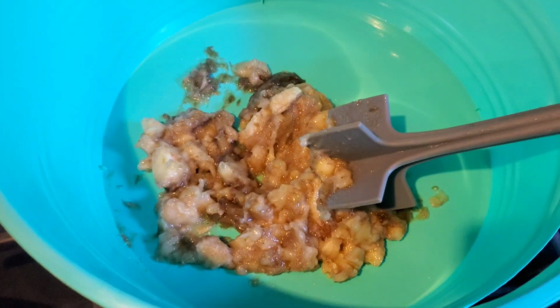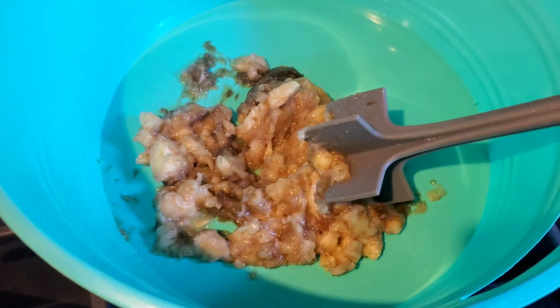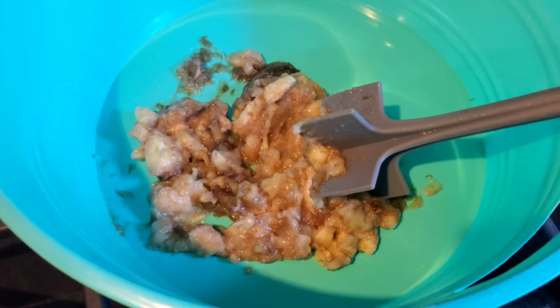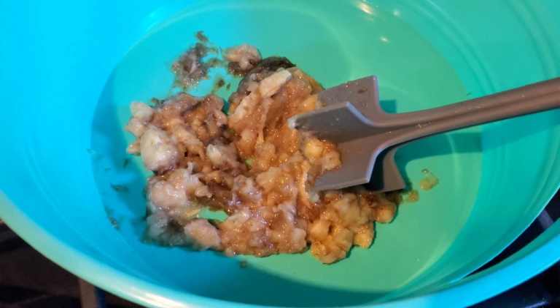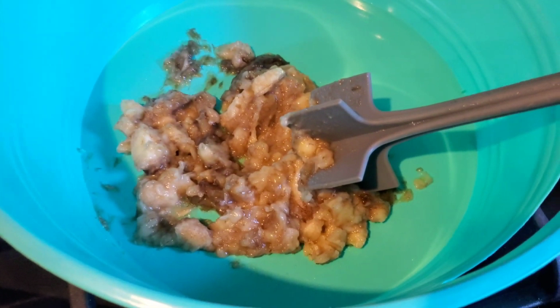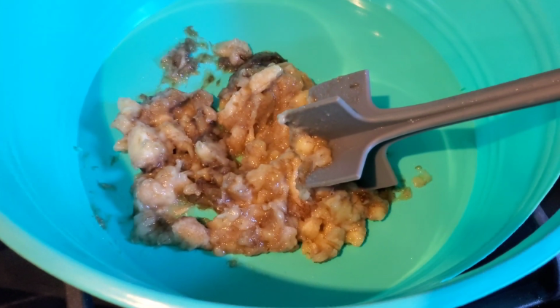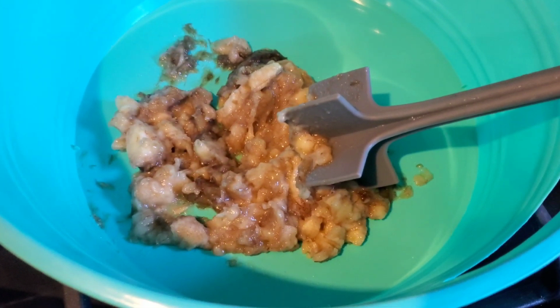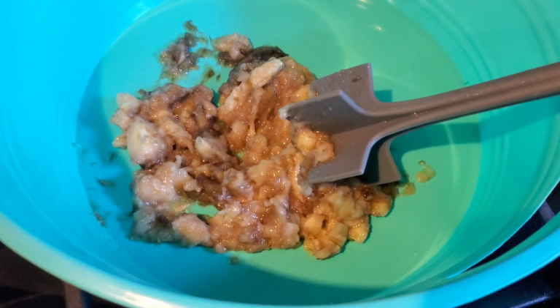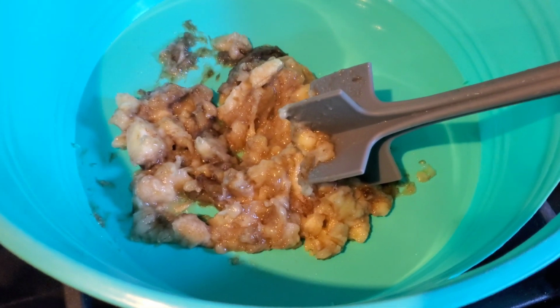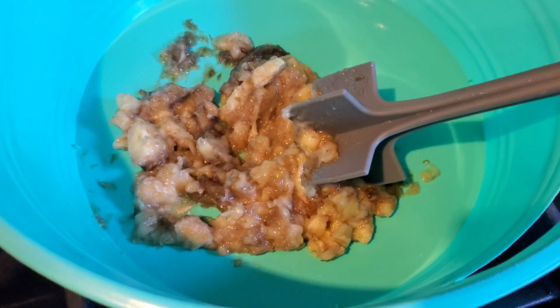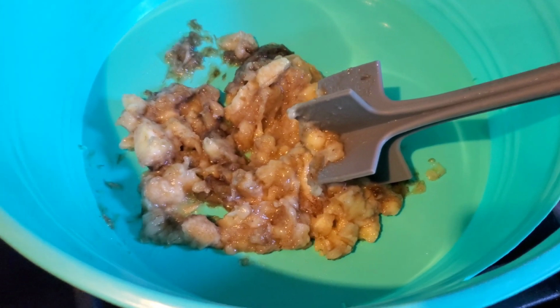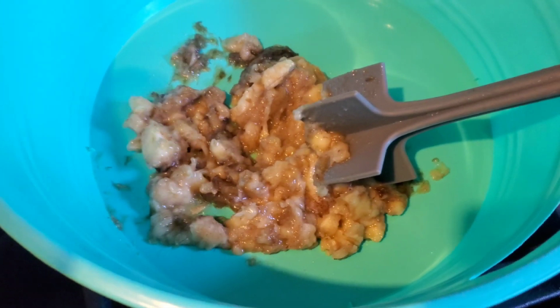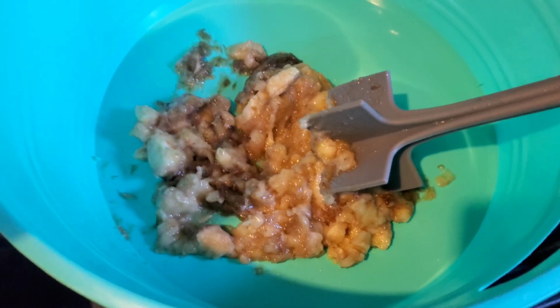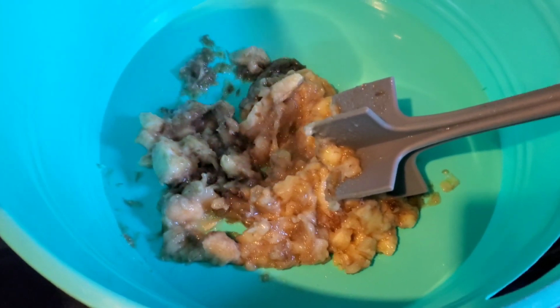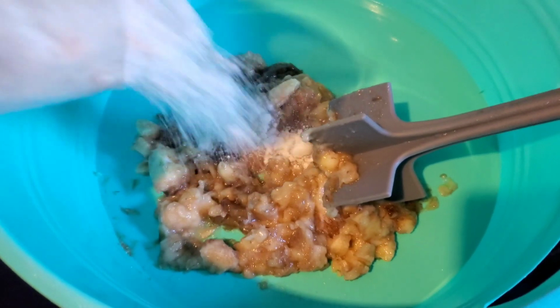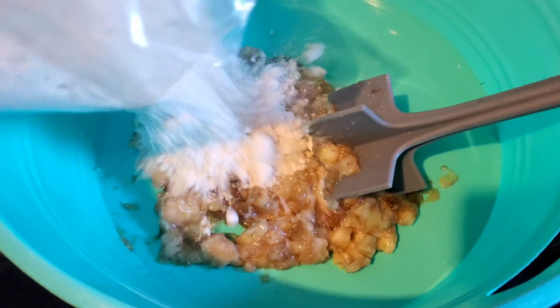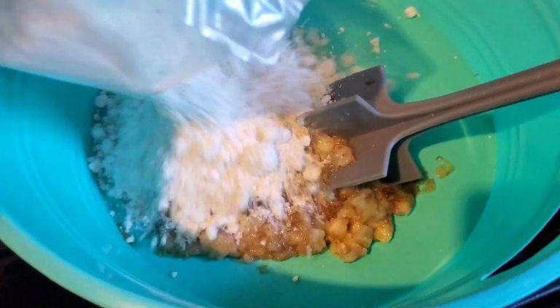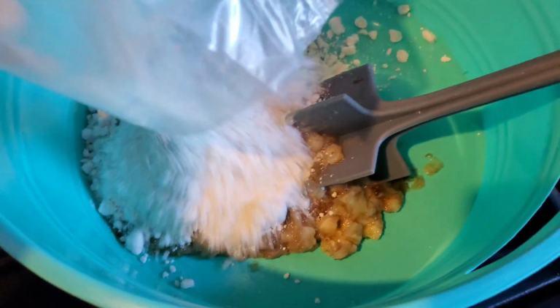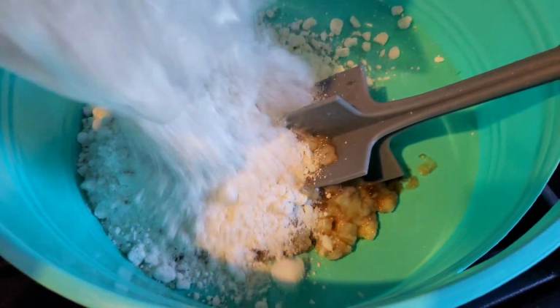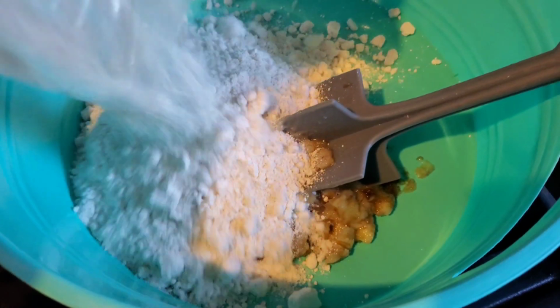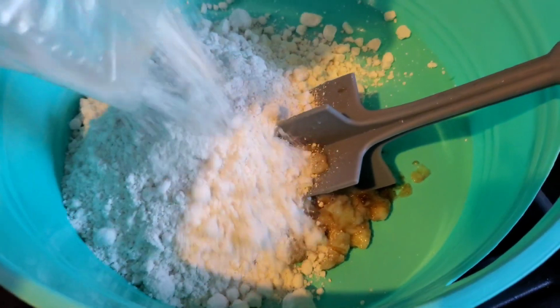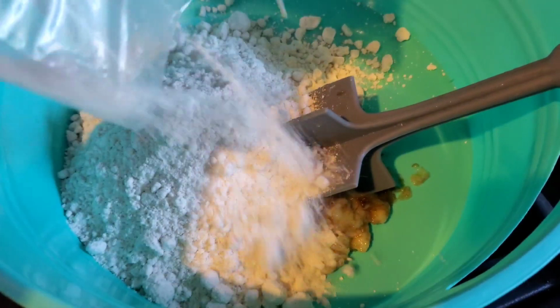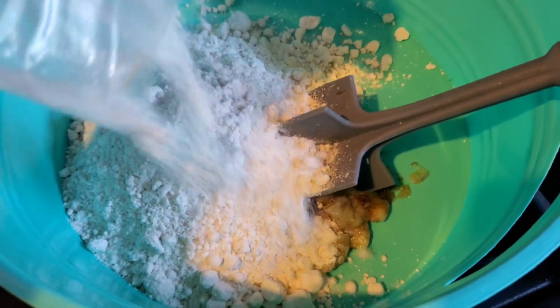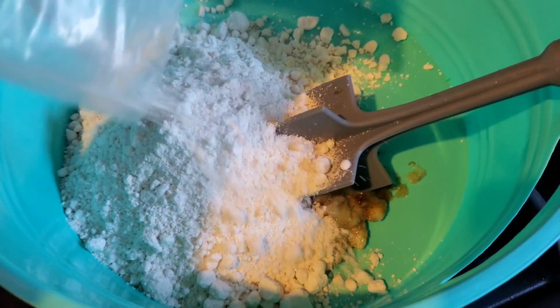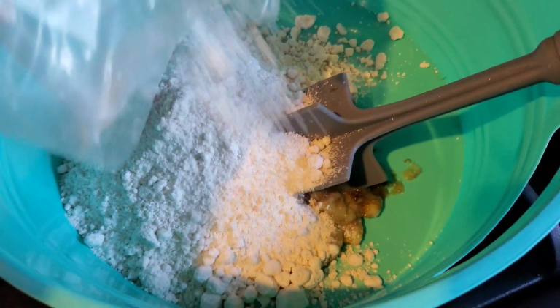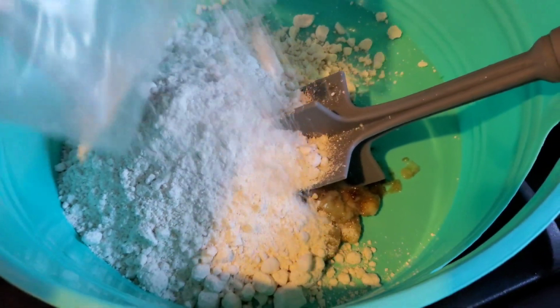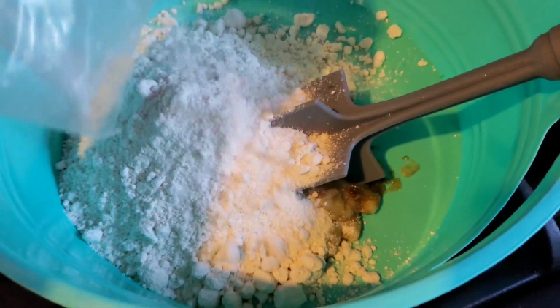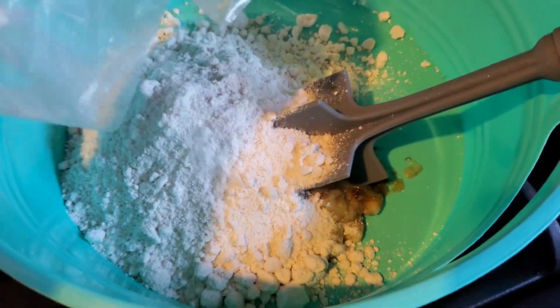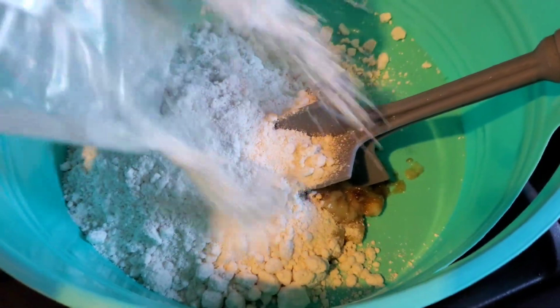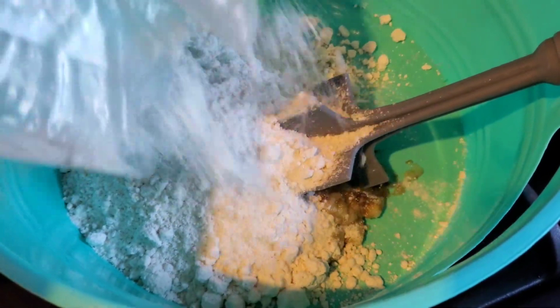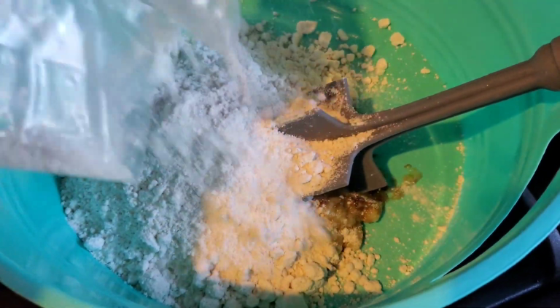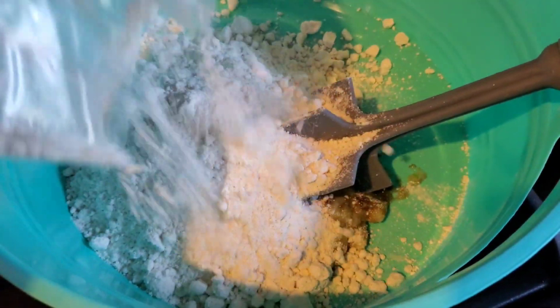I mashed up my banana. I'm just going to pour in my cake mix.